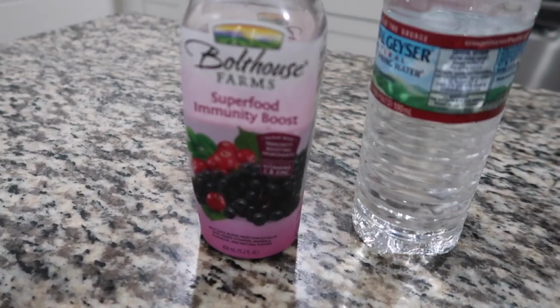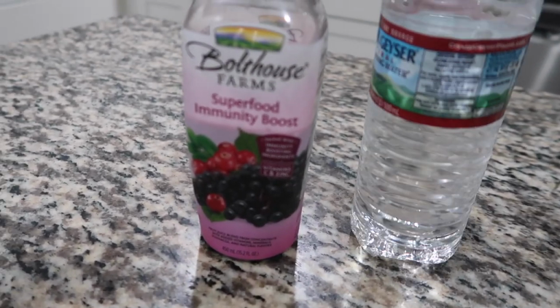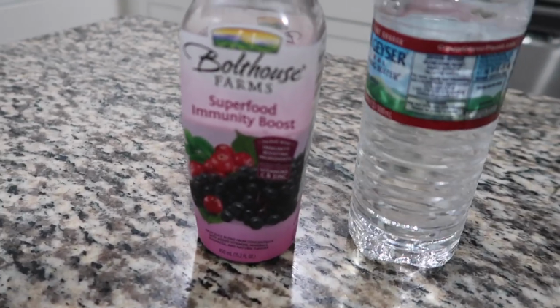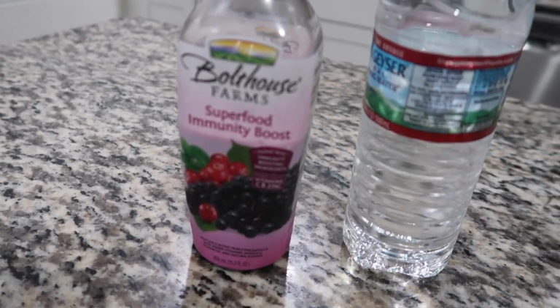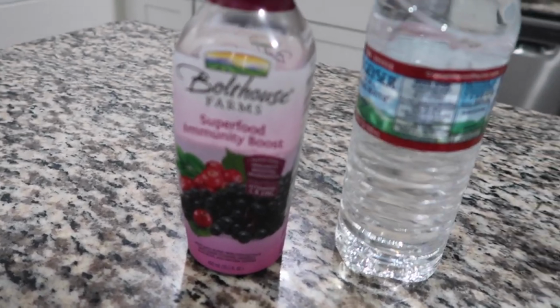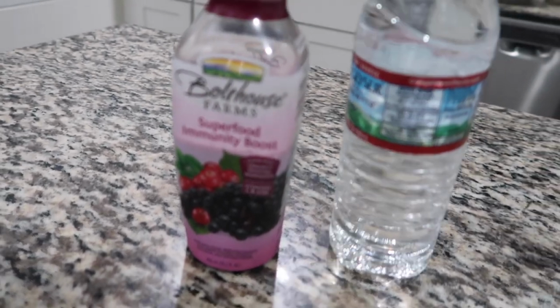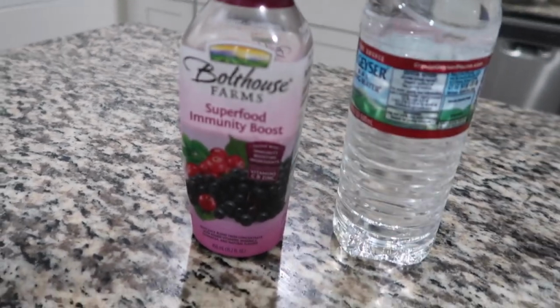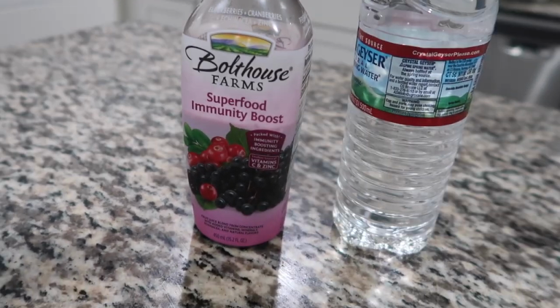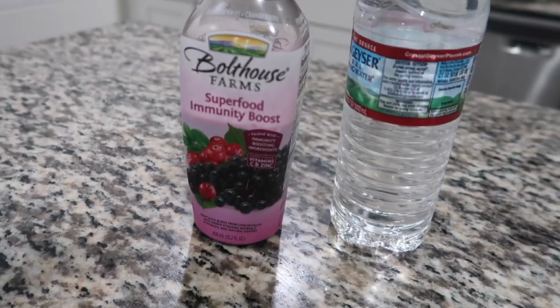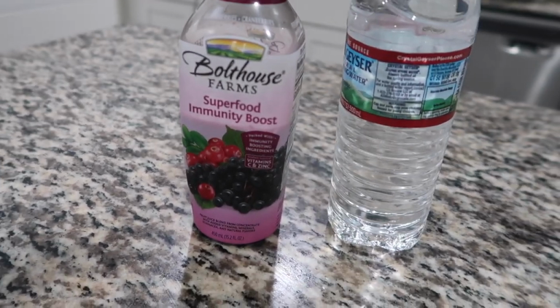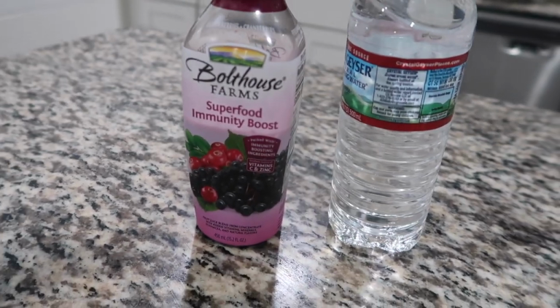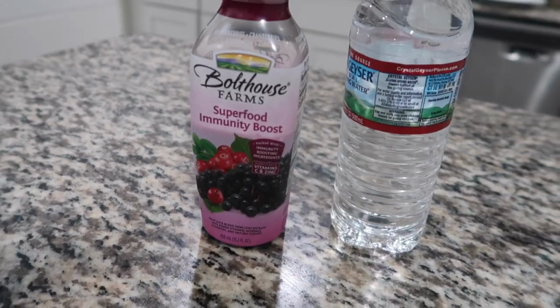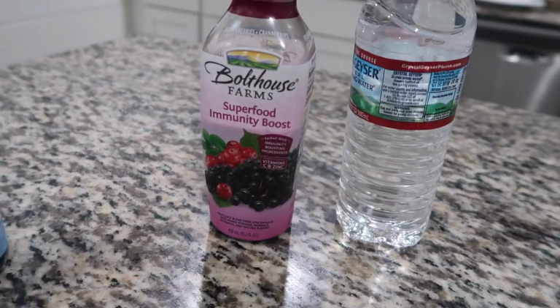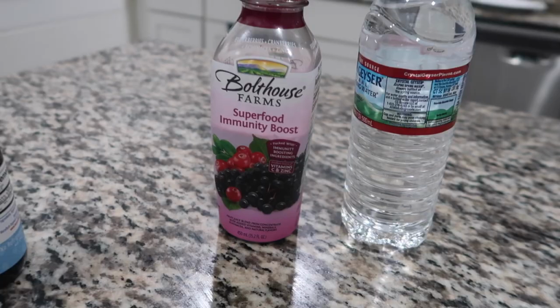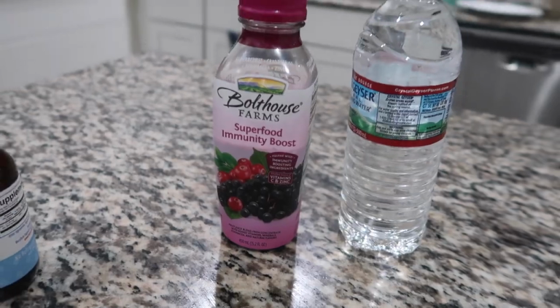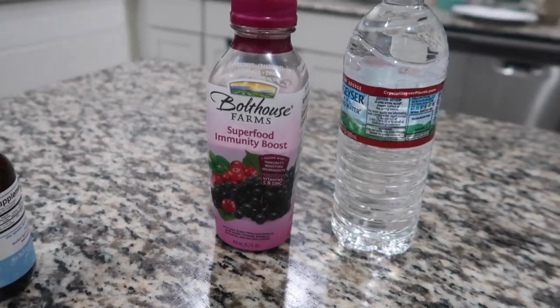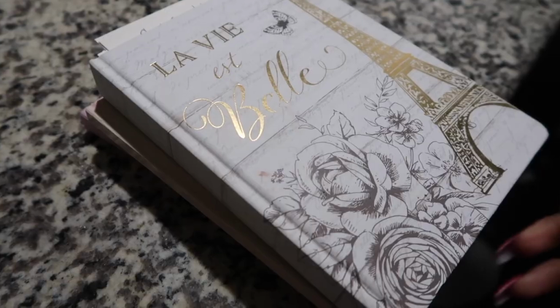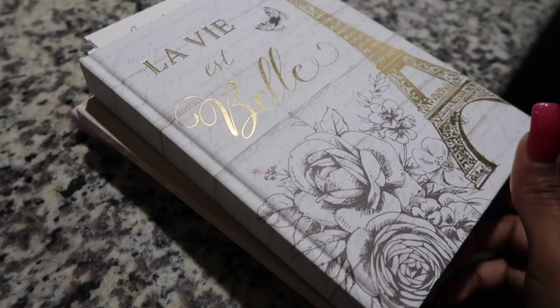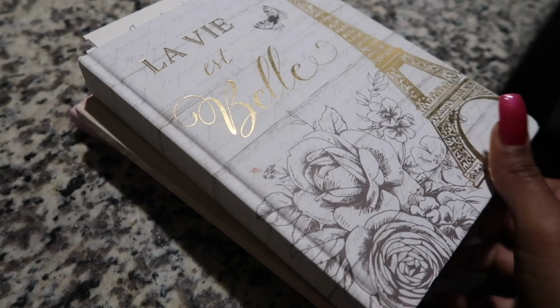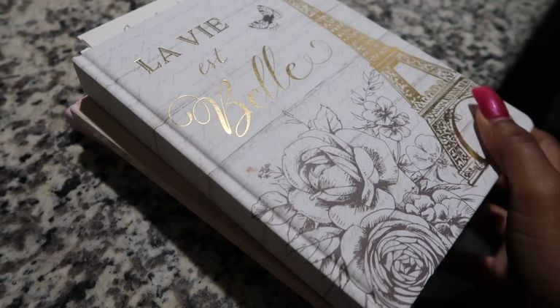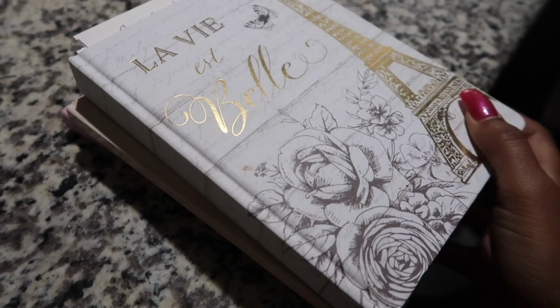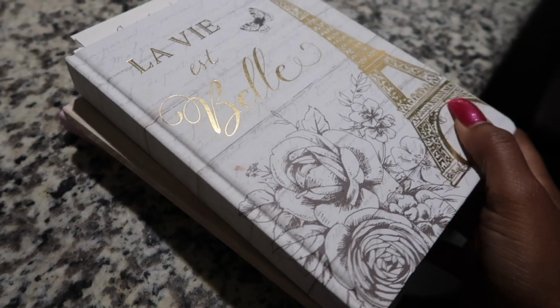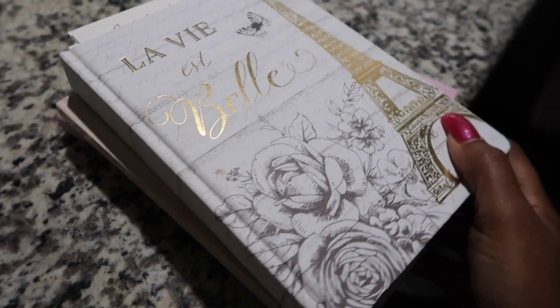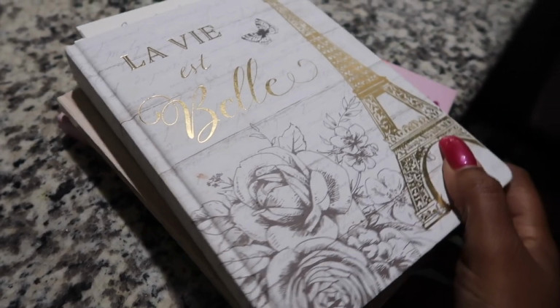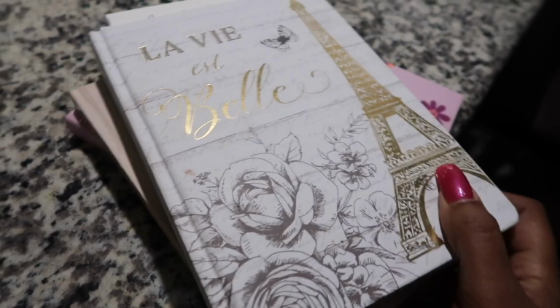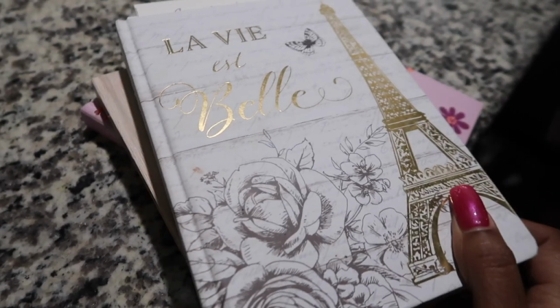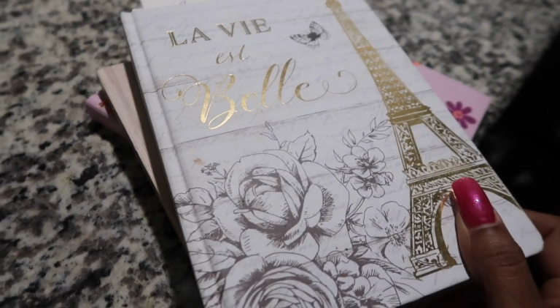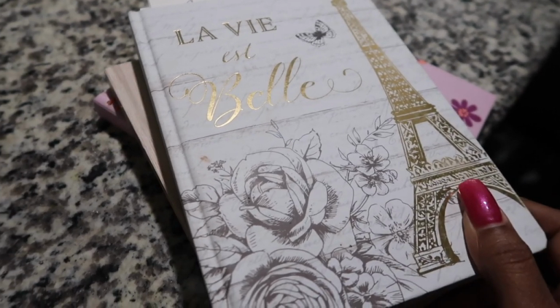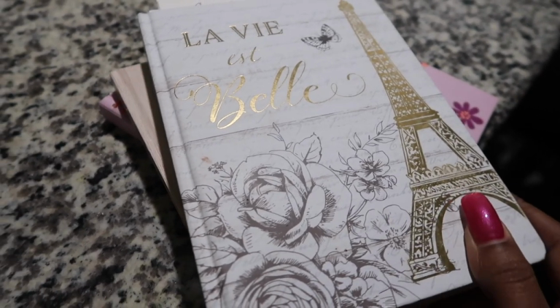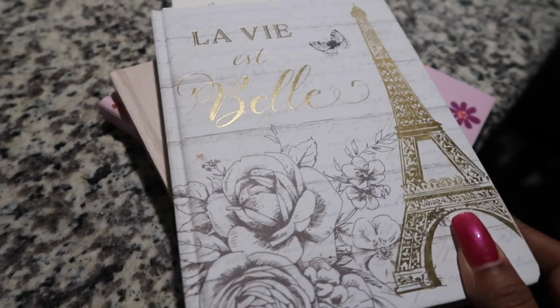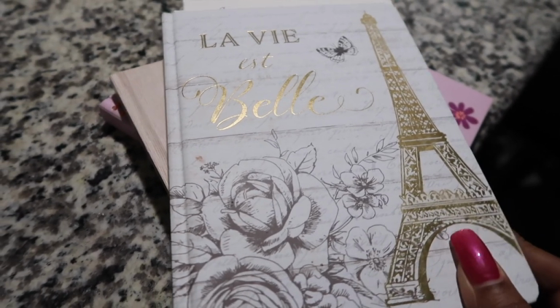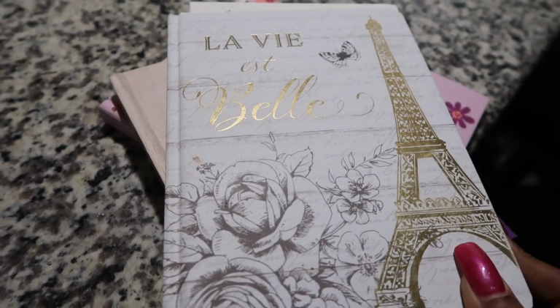I have my vitamins — I do take liquid vitamins and then I have other vitamins. I have some superfood and I have water first thing in the morning.